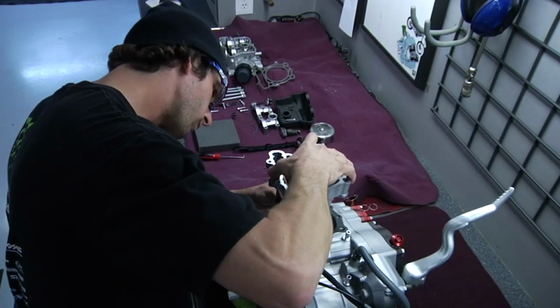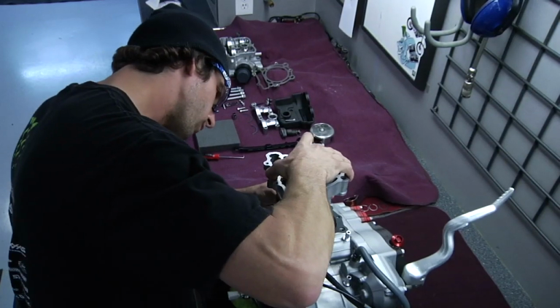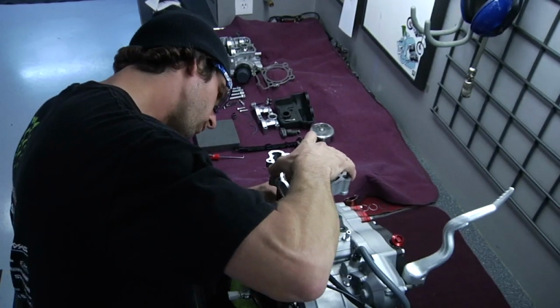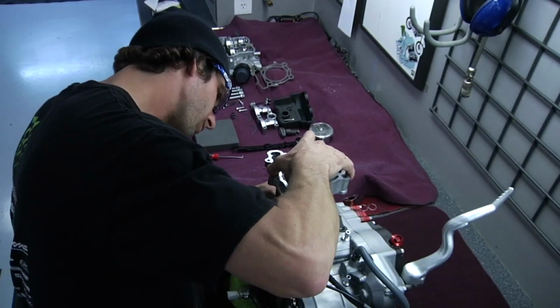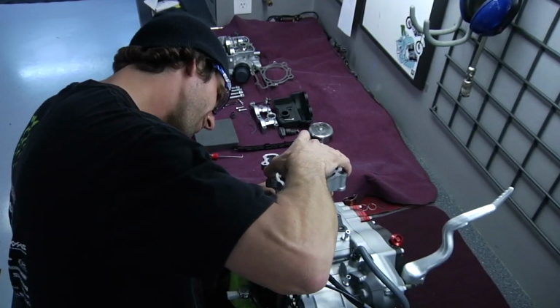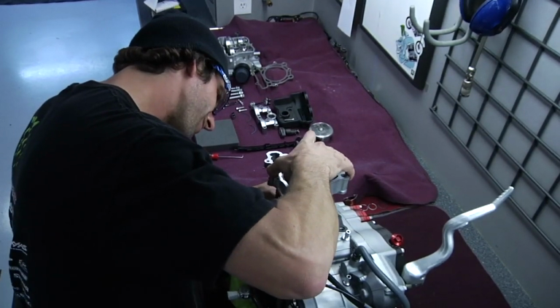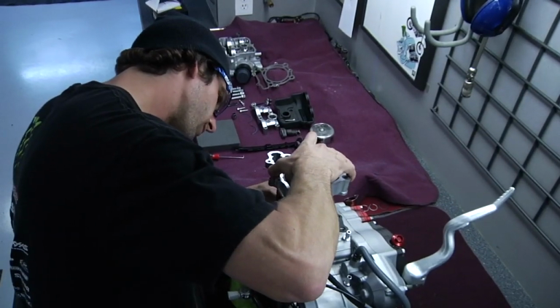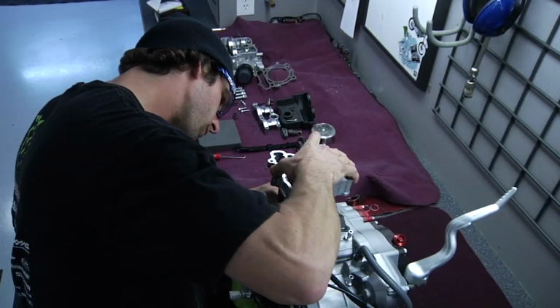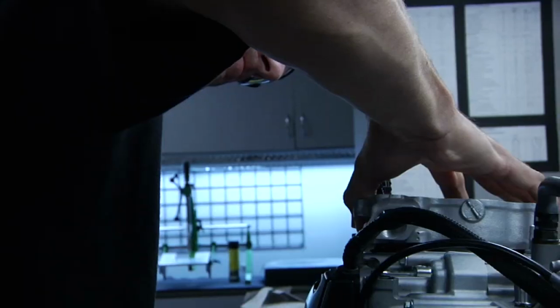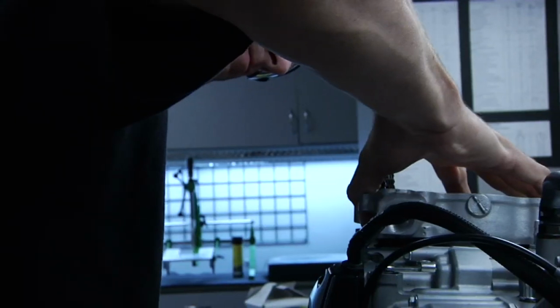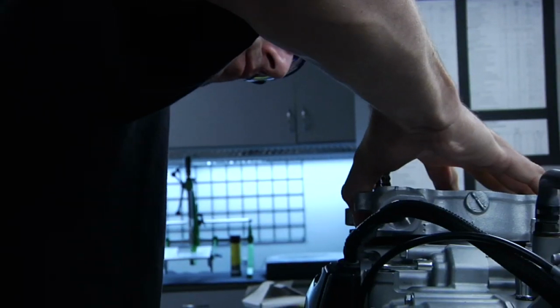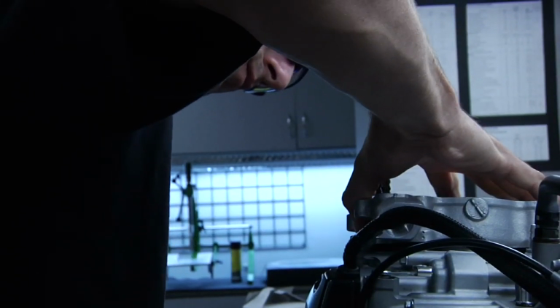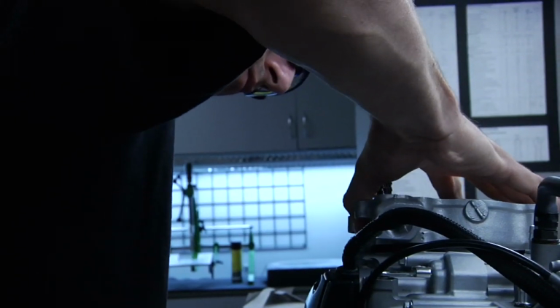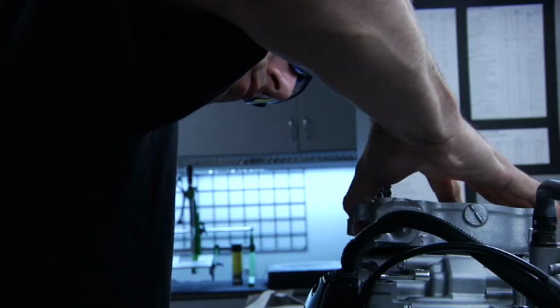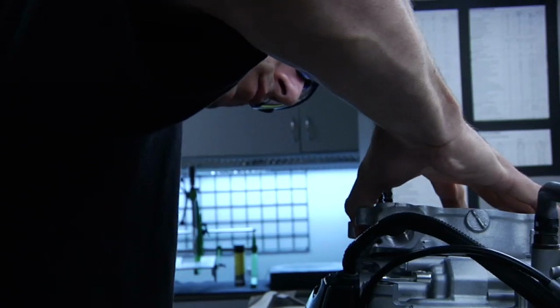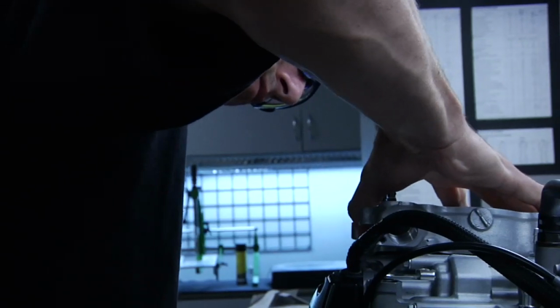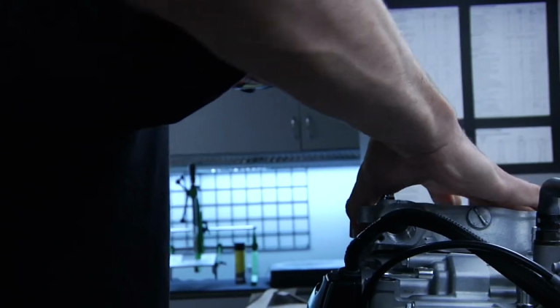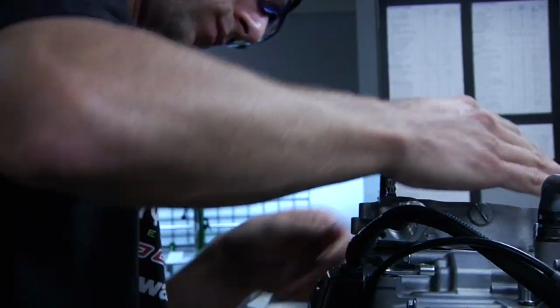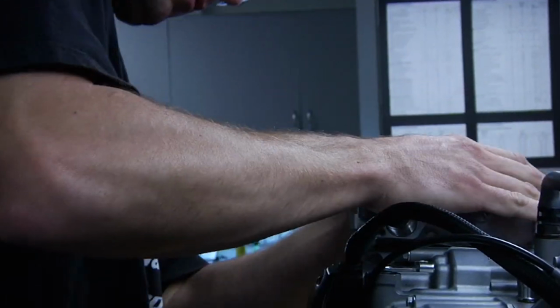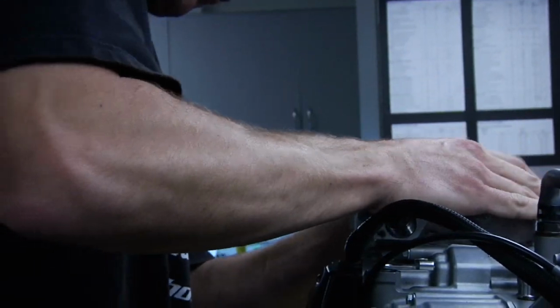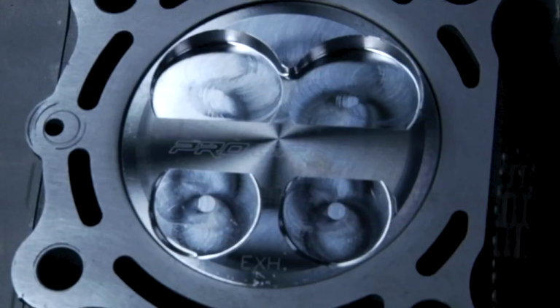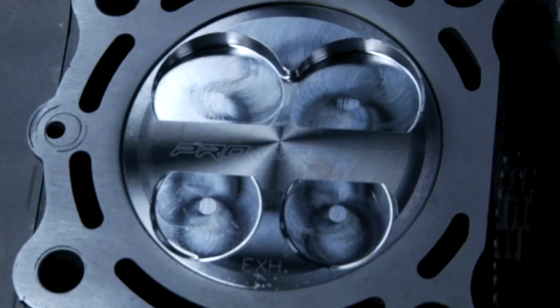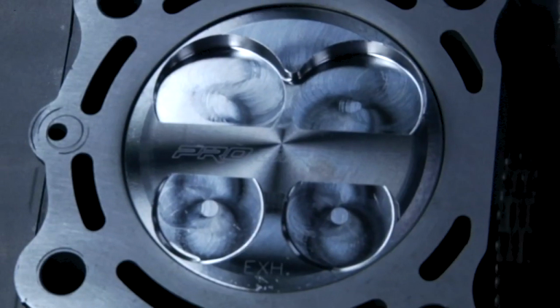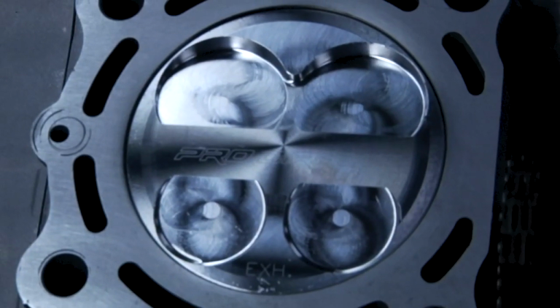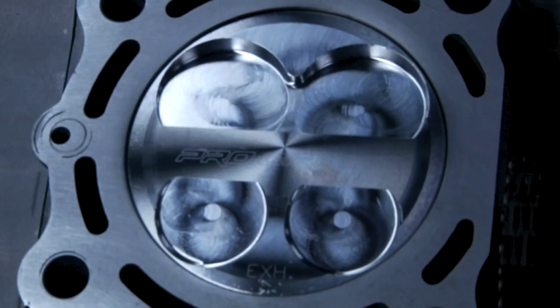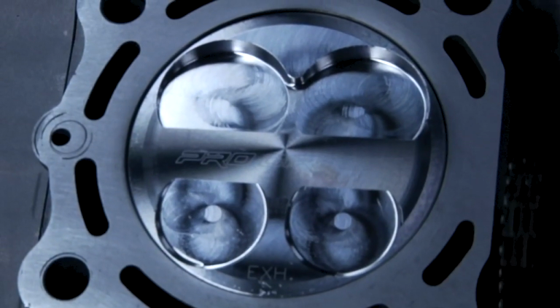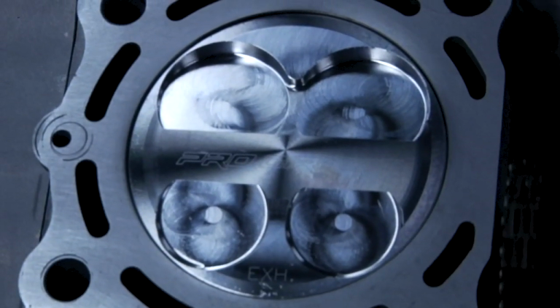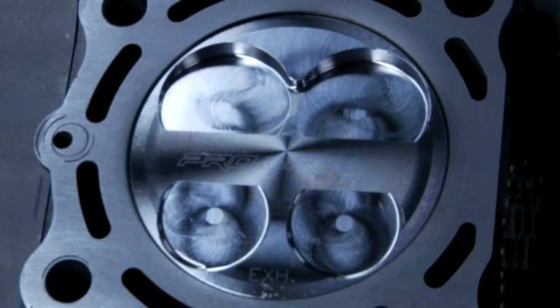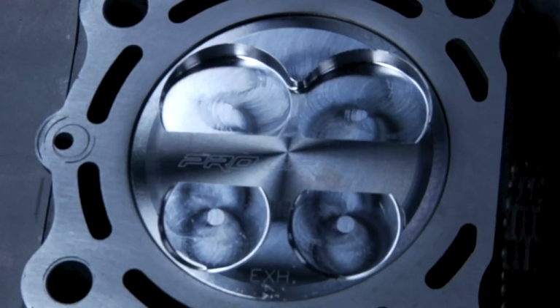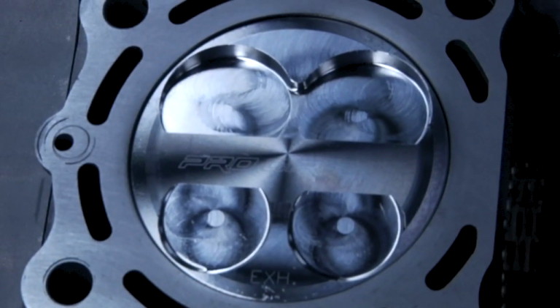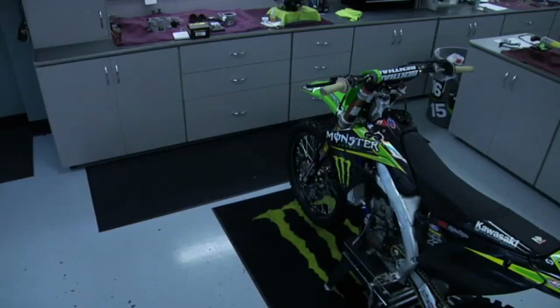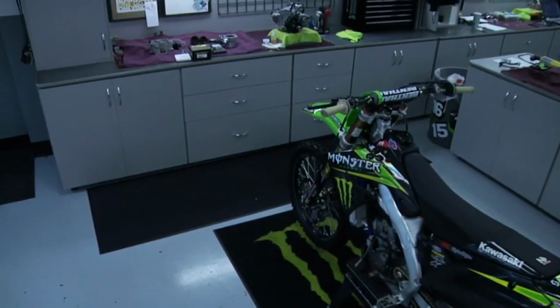The Pro Circuit Piston Kit comes with piston, rings, pin, and clips and is available now at your local dealer and the Pro Circuit online store.